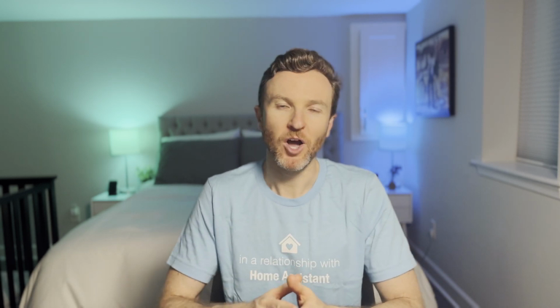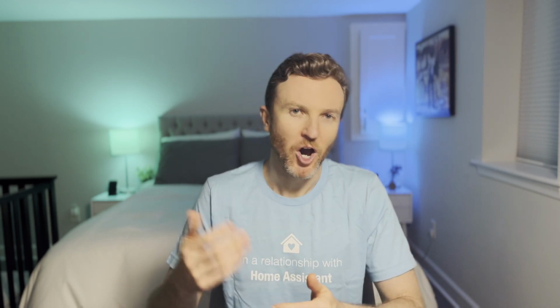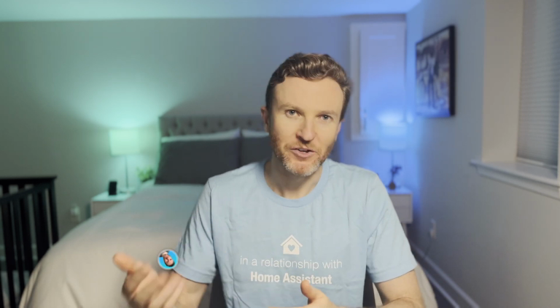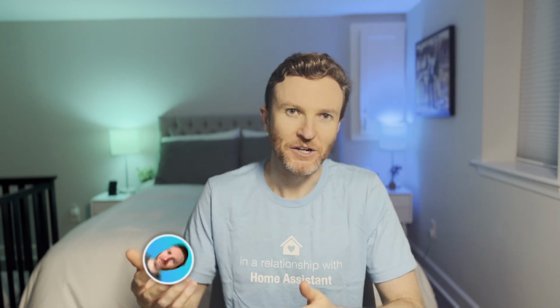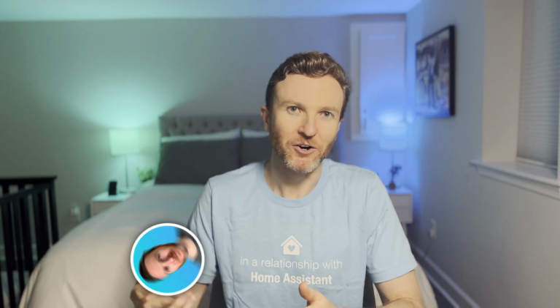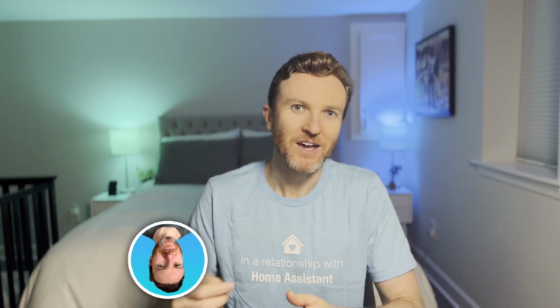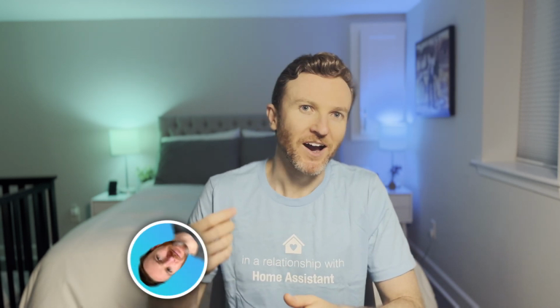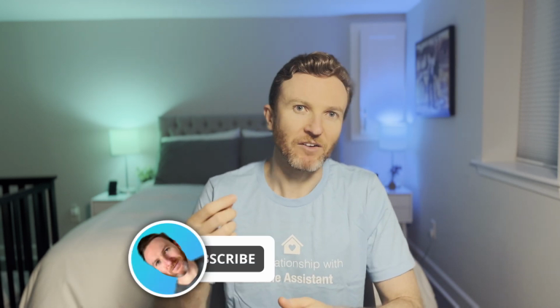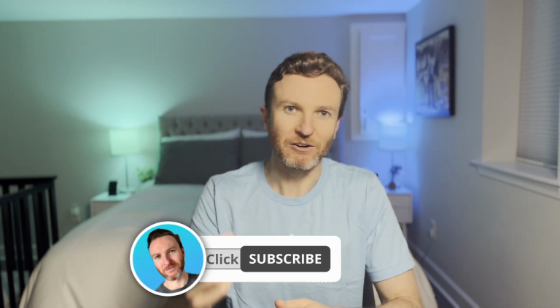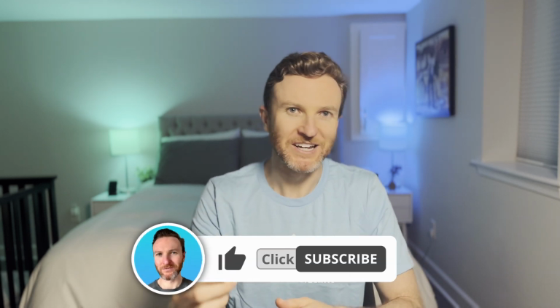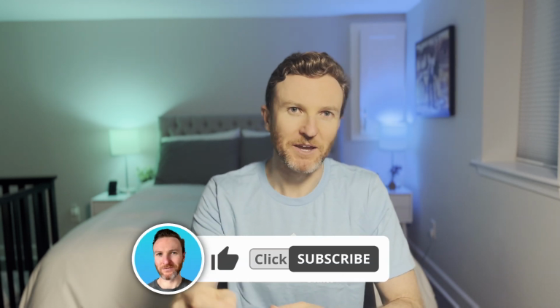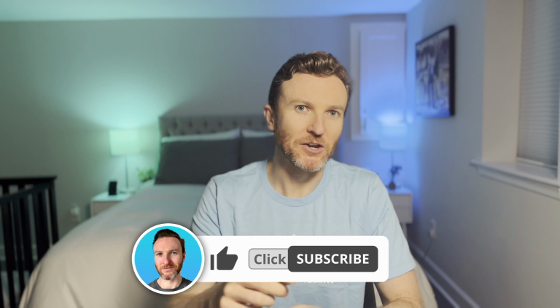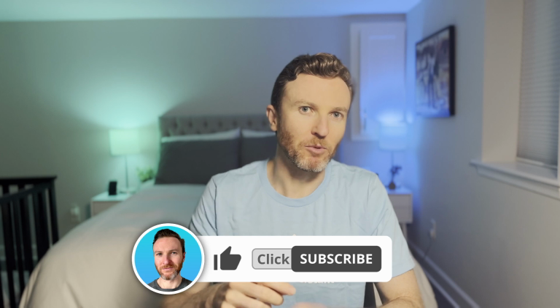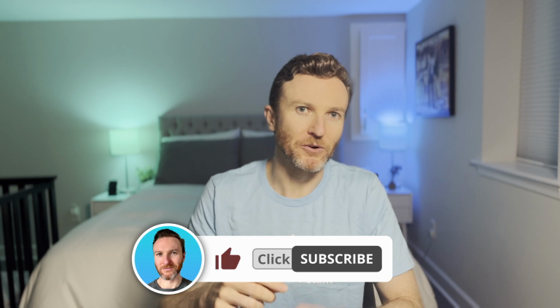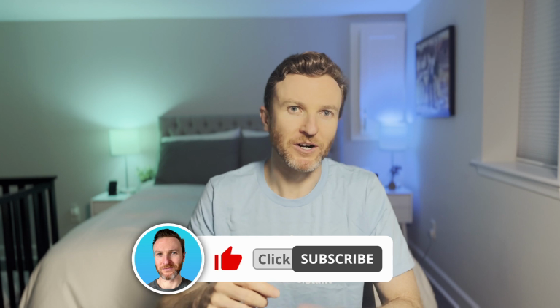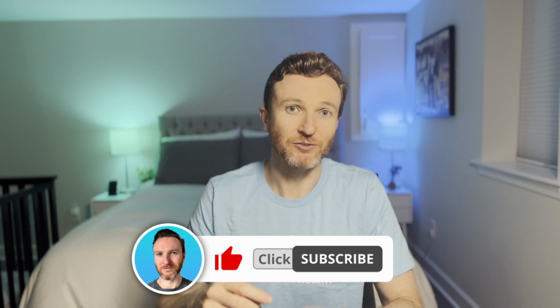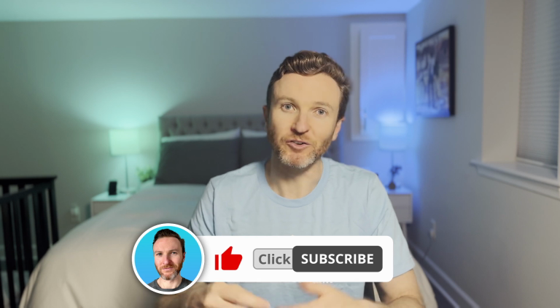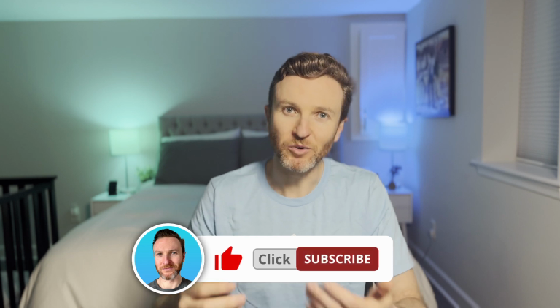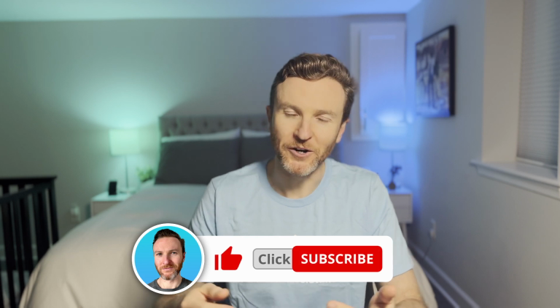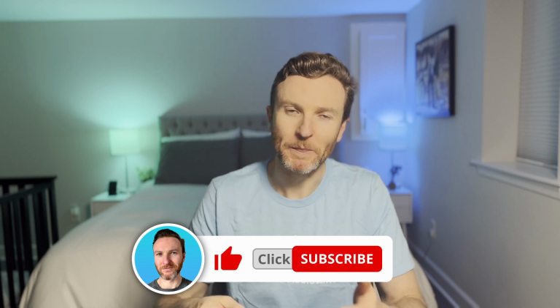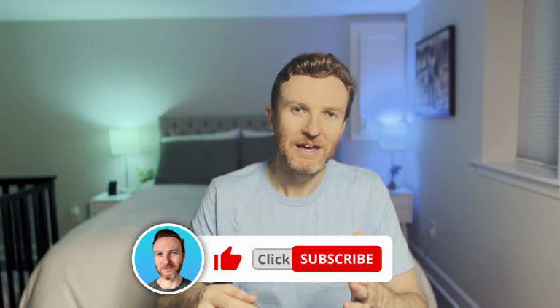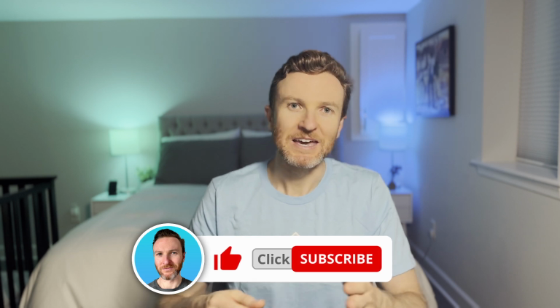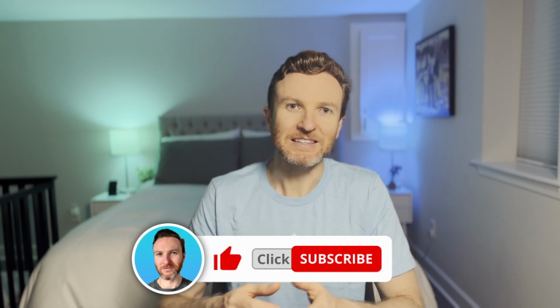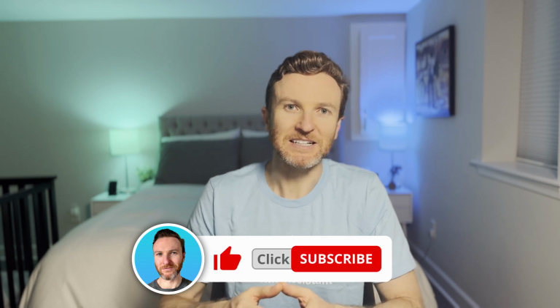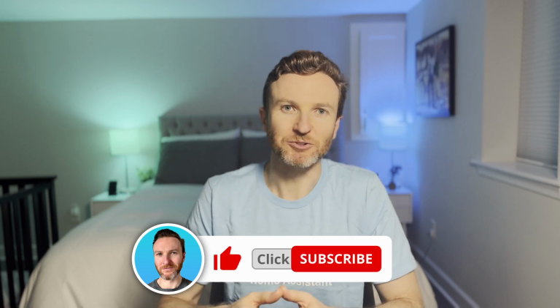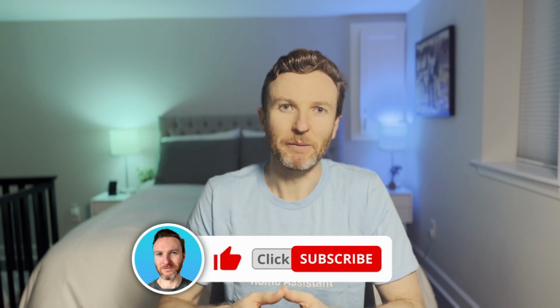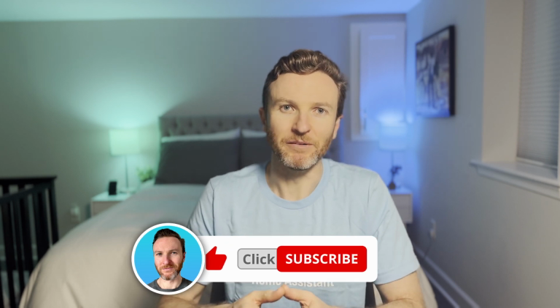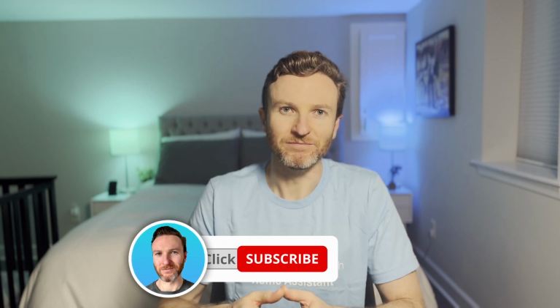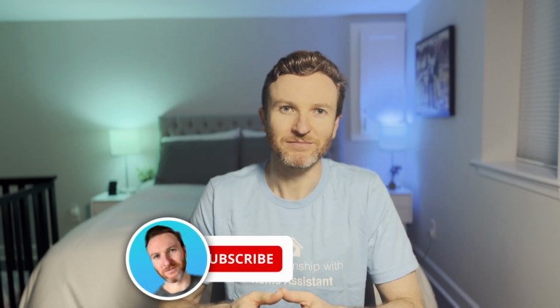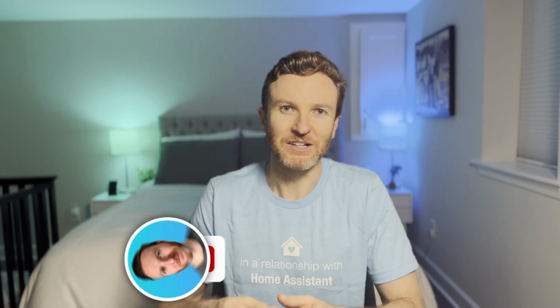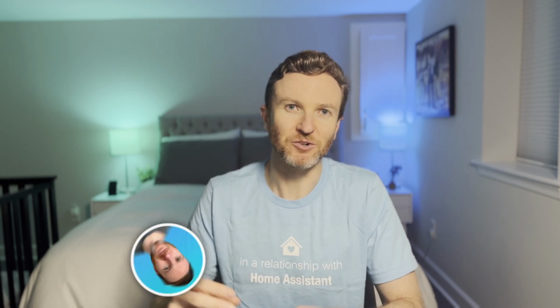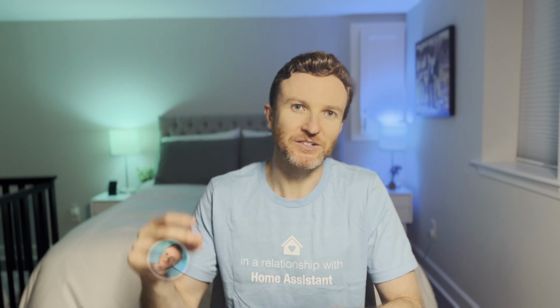On this channel, I cover how tech can make you more productive, so if you're new here, hit that subscribe button. Let's do this.